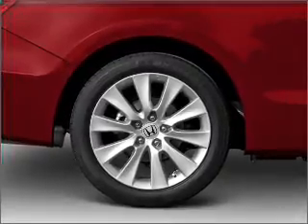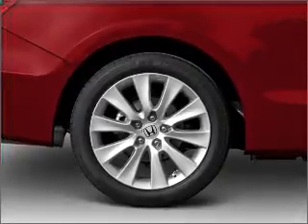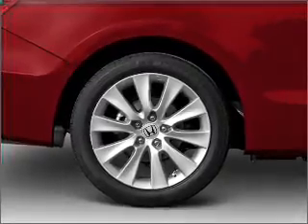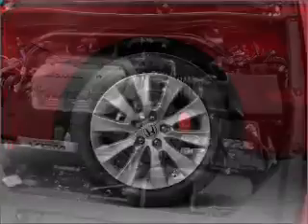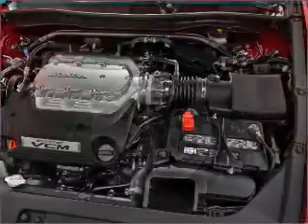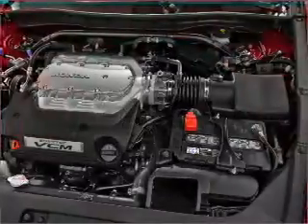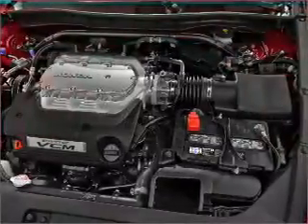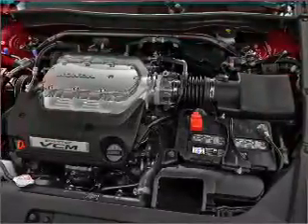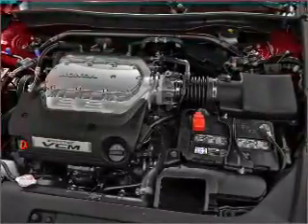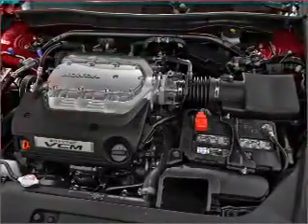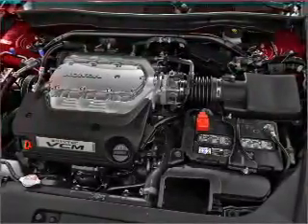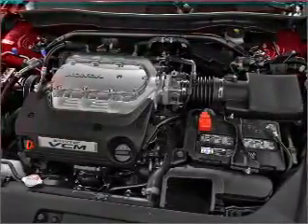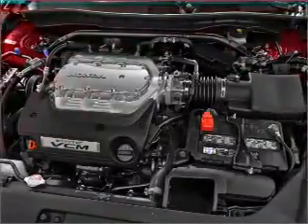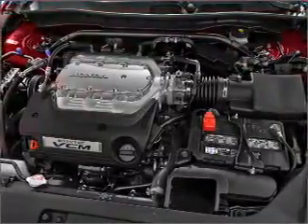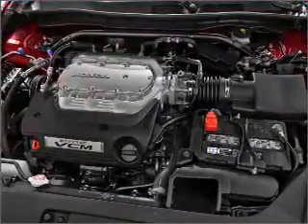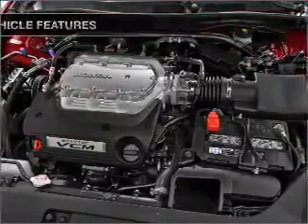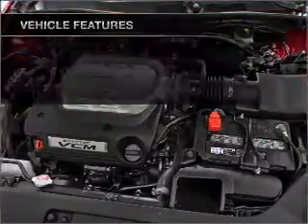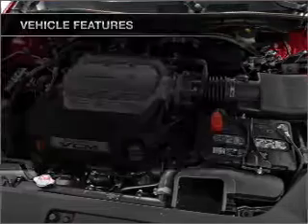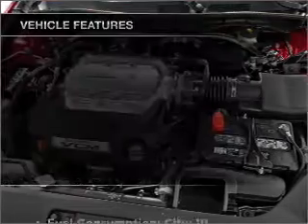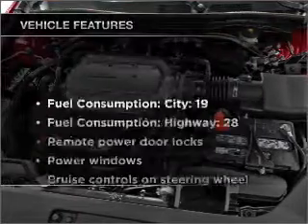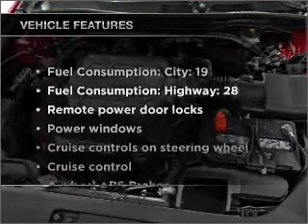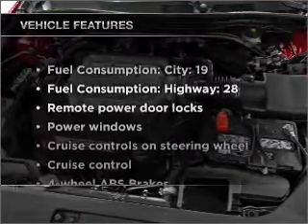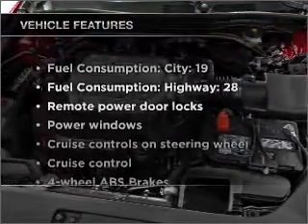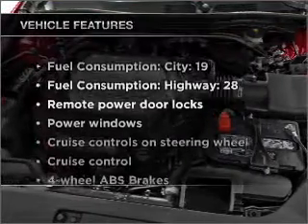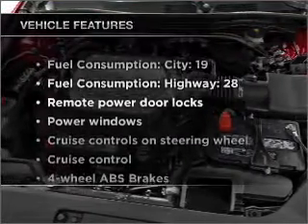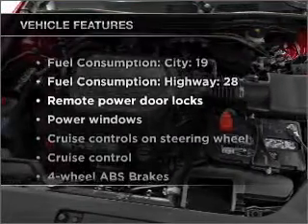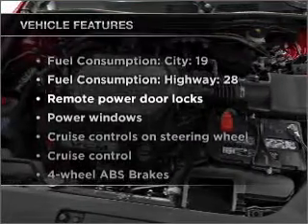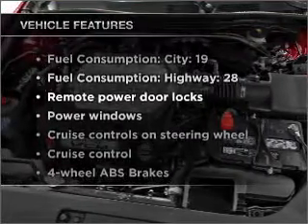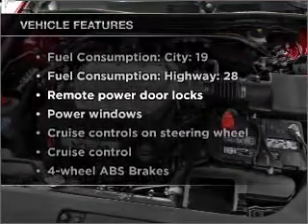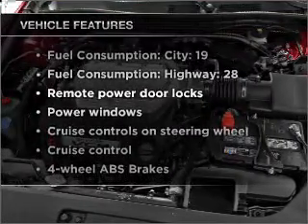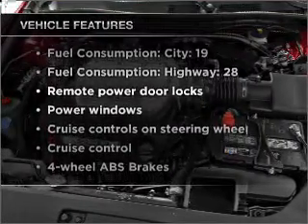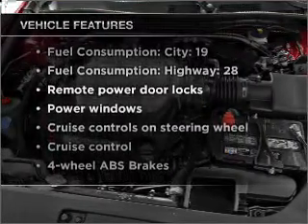Let the sun shine in with a sunroof, plus enjoy these notable features that are included in this ride.